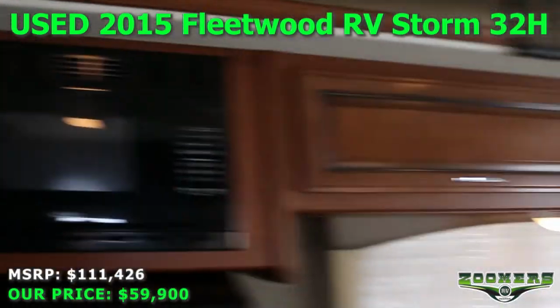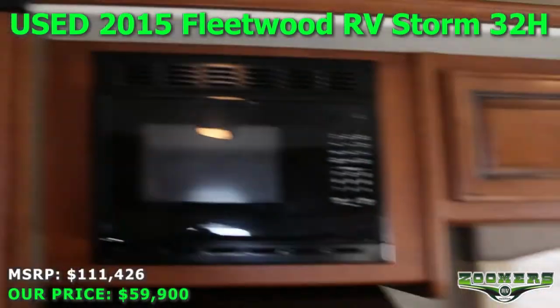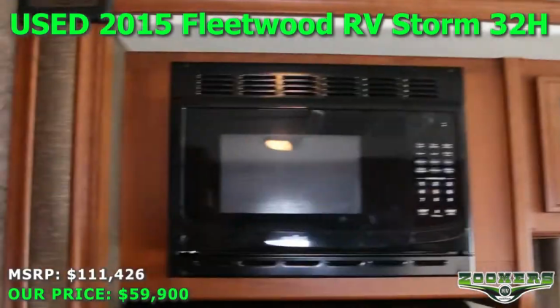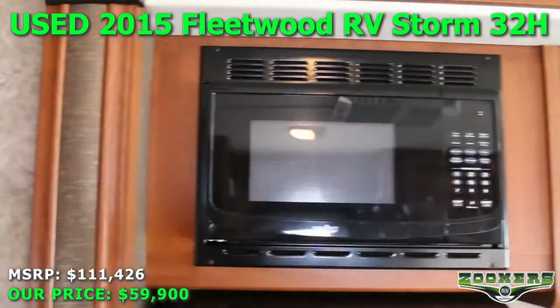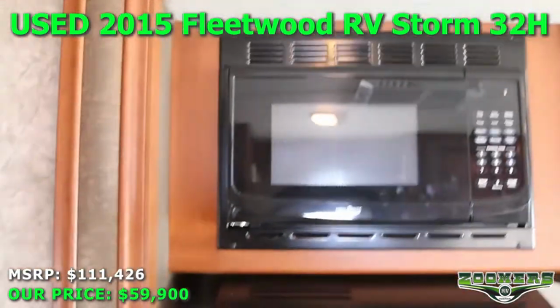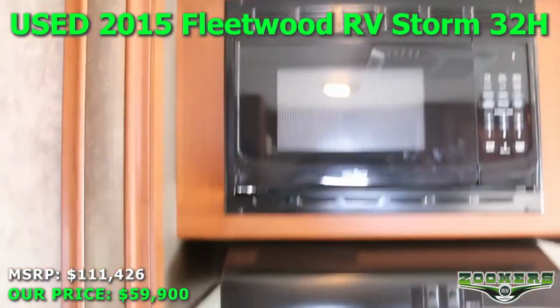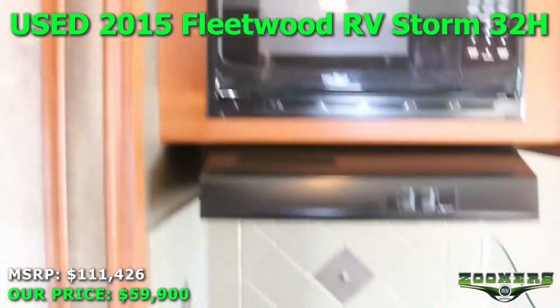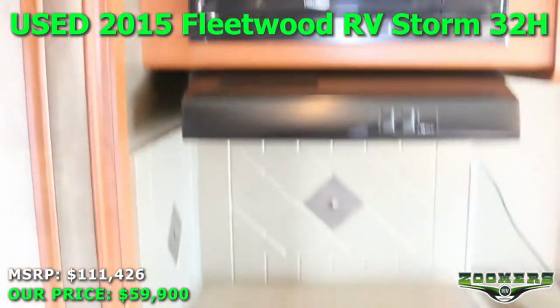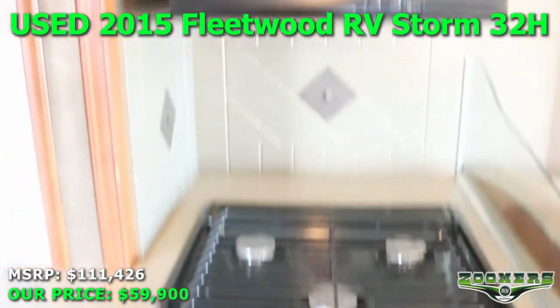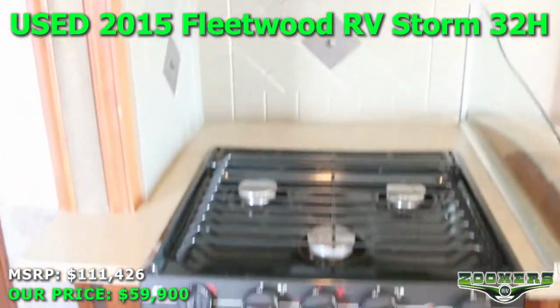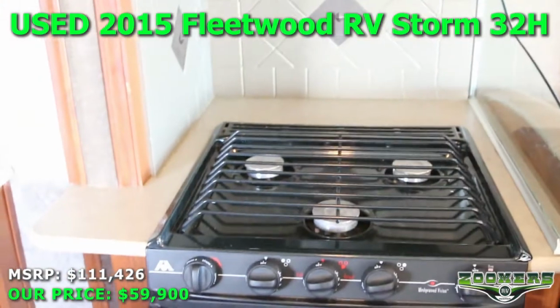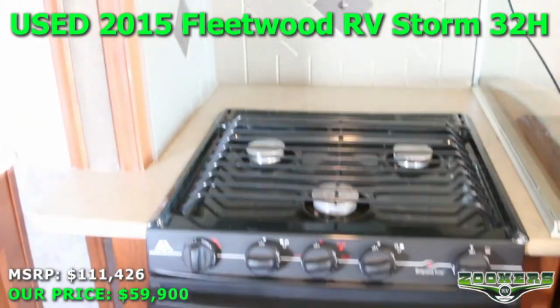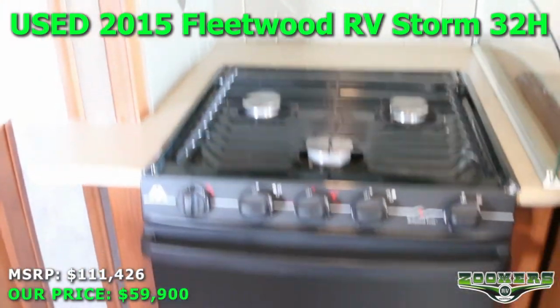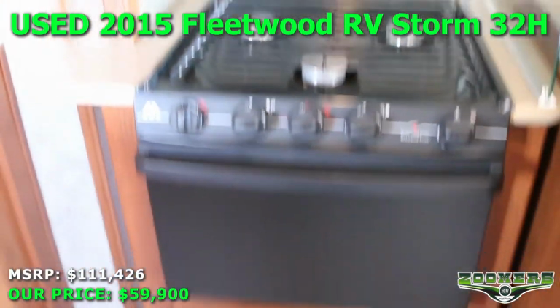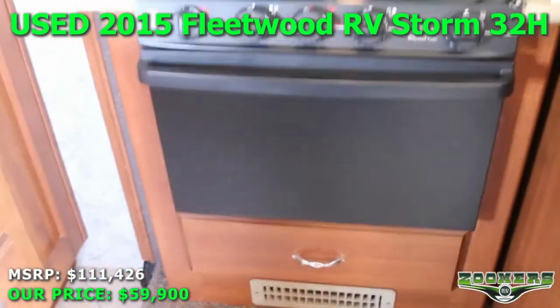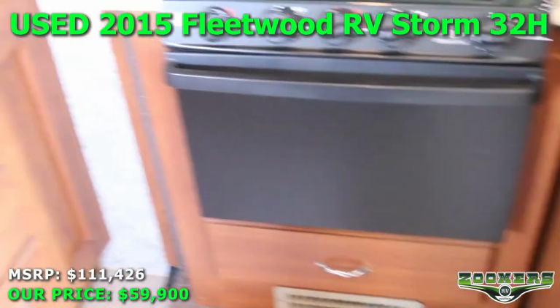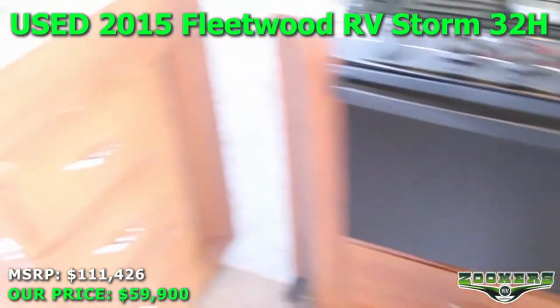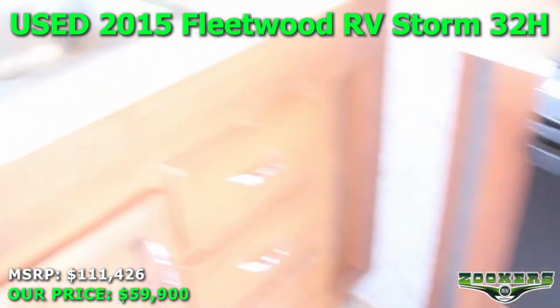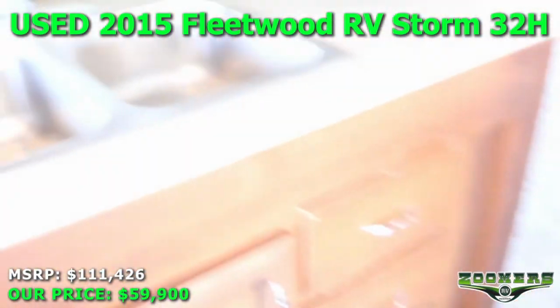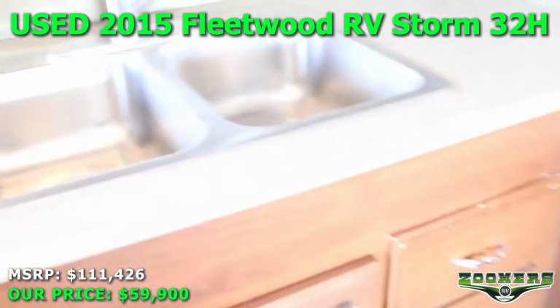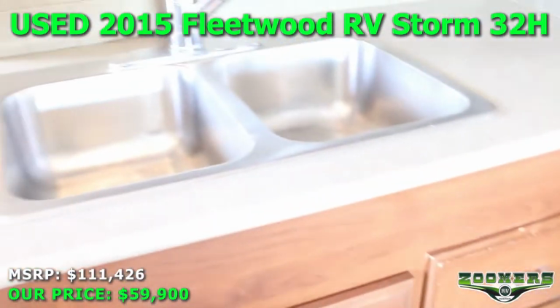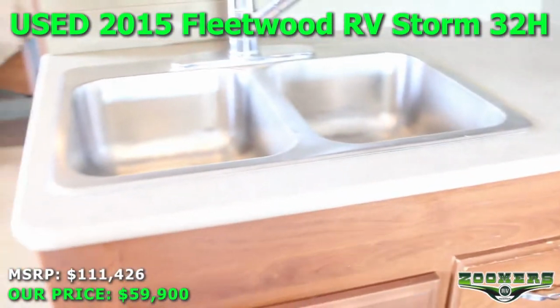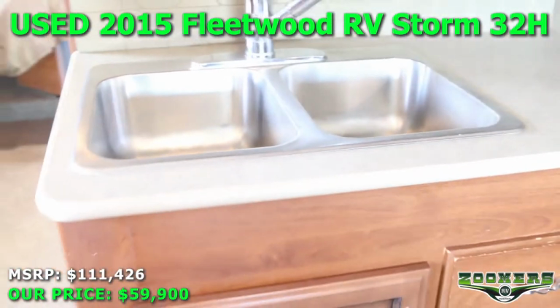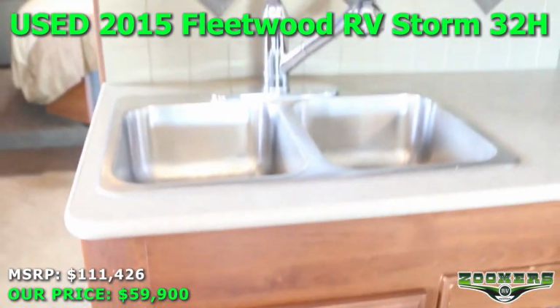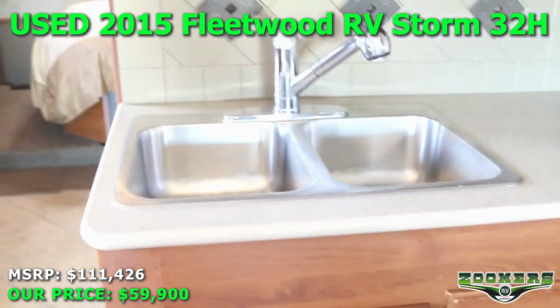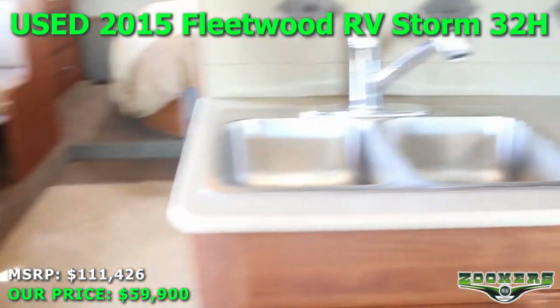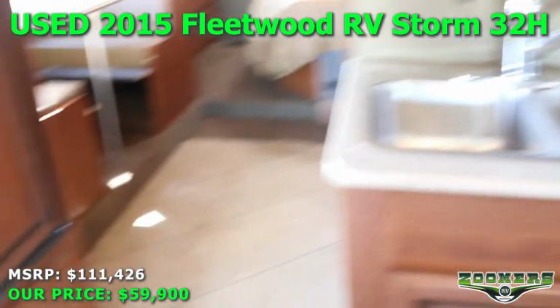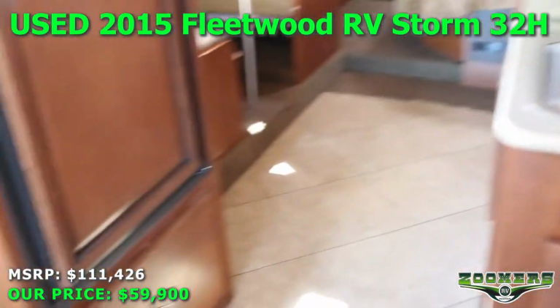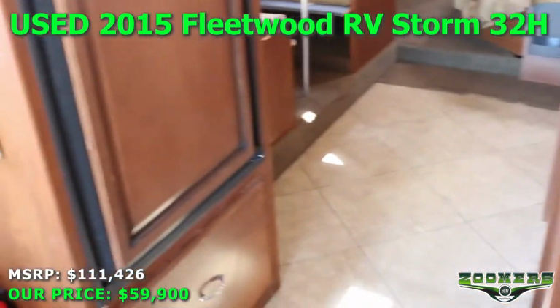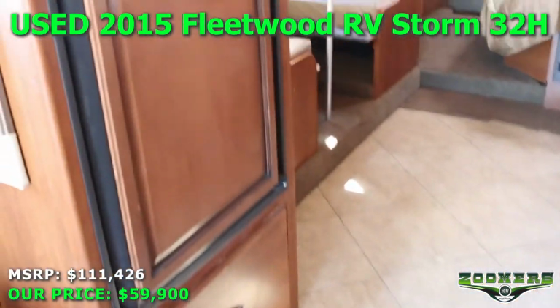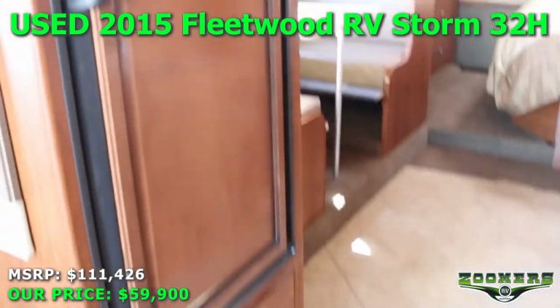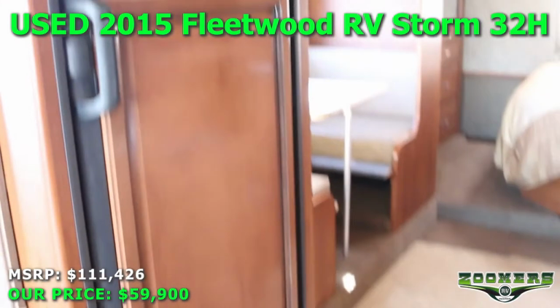We have a microwave, 3-burner cooktop, oven, double basin sink, and refrigerator.